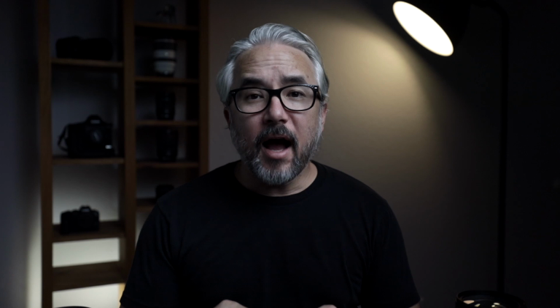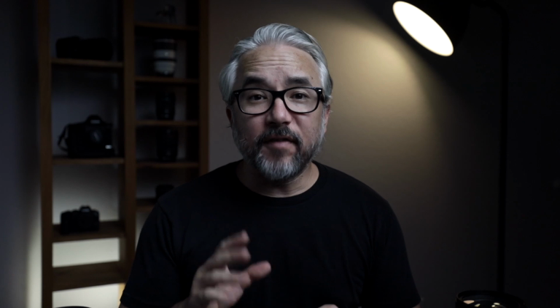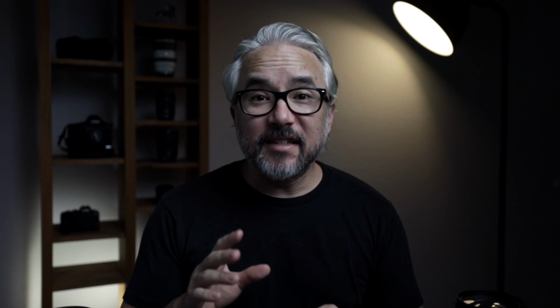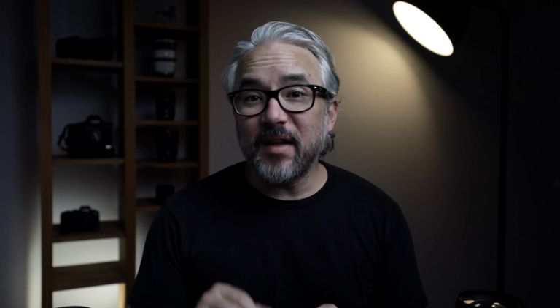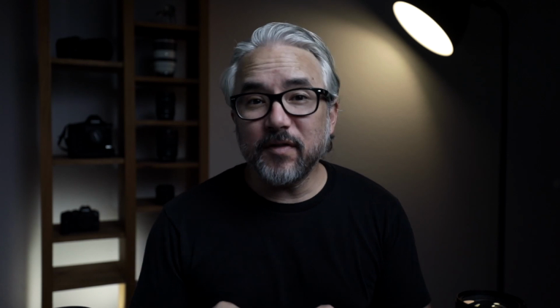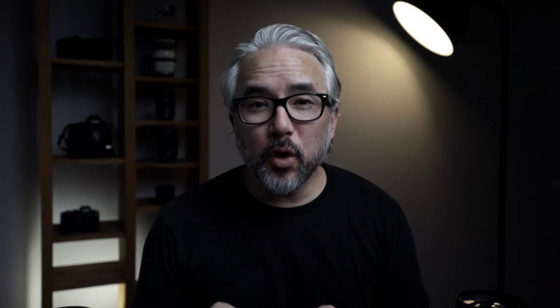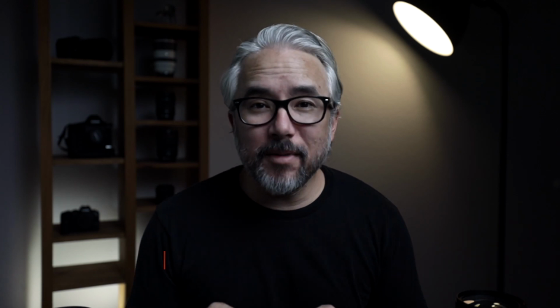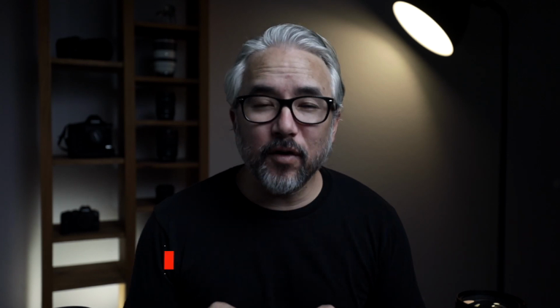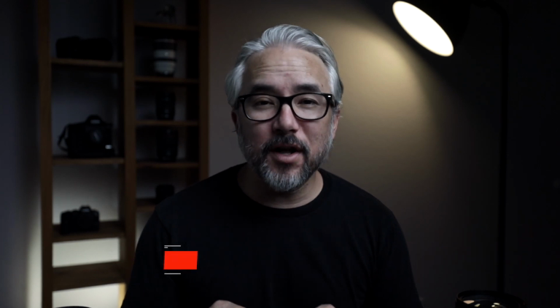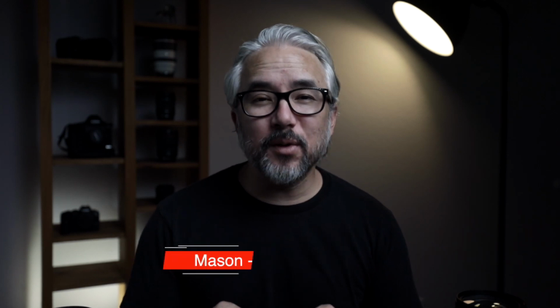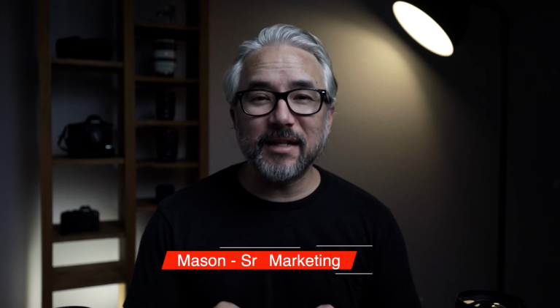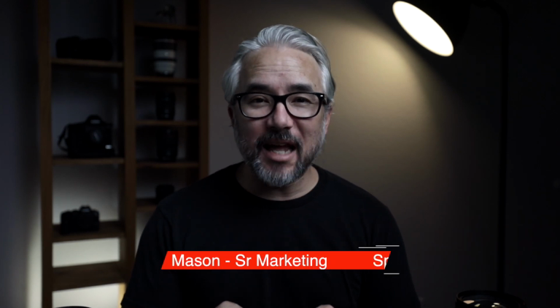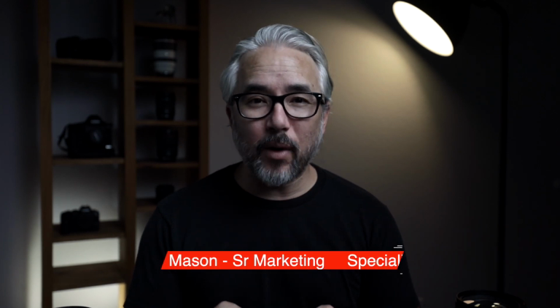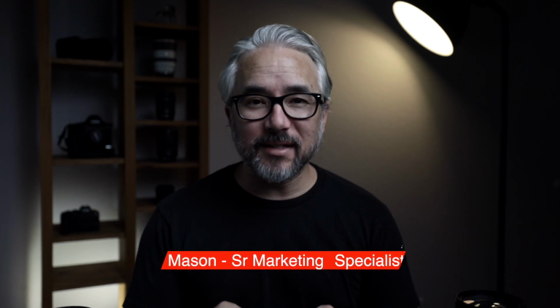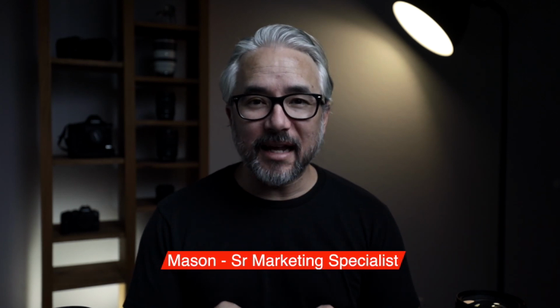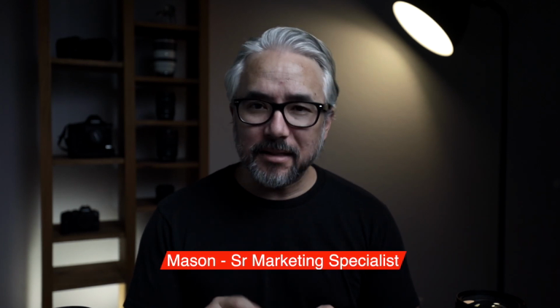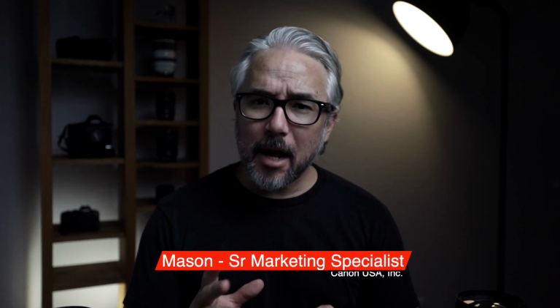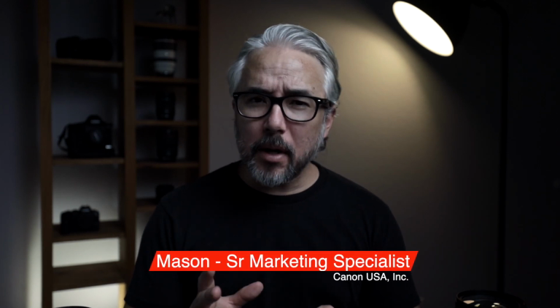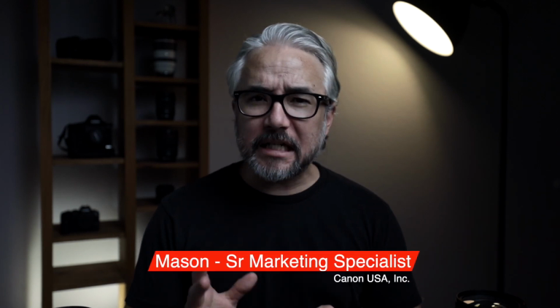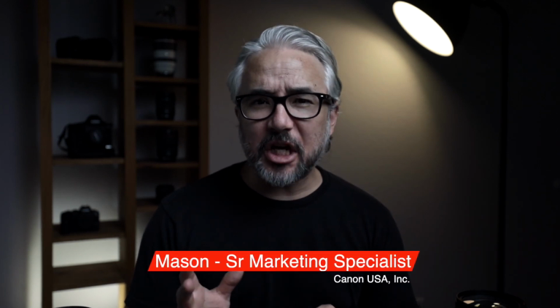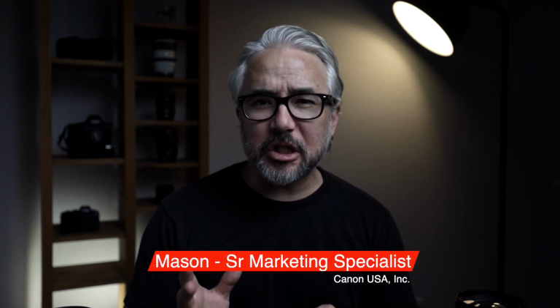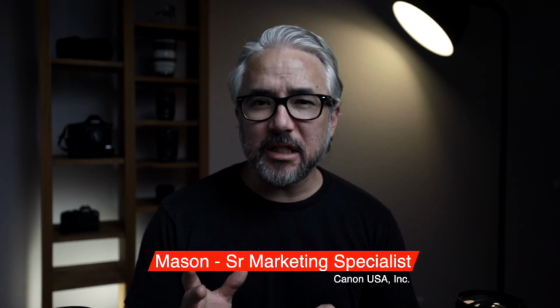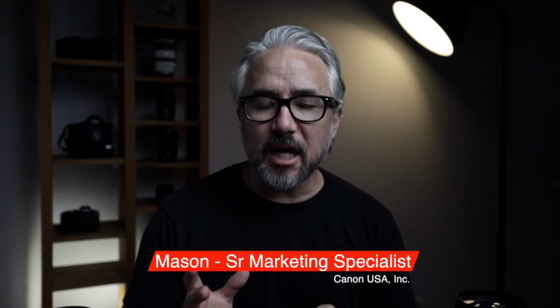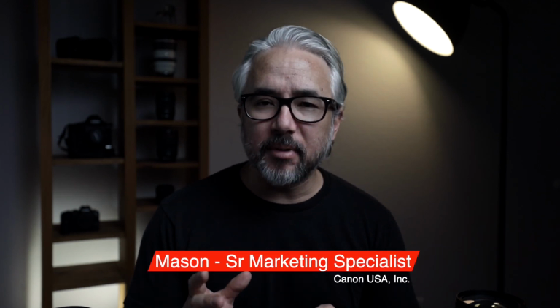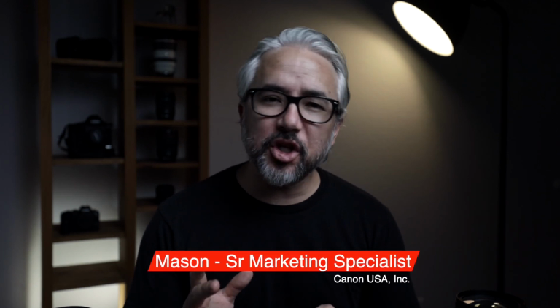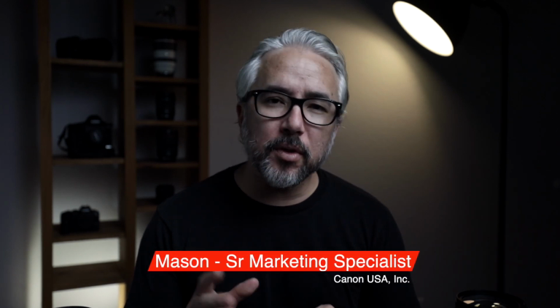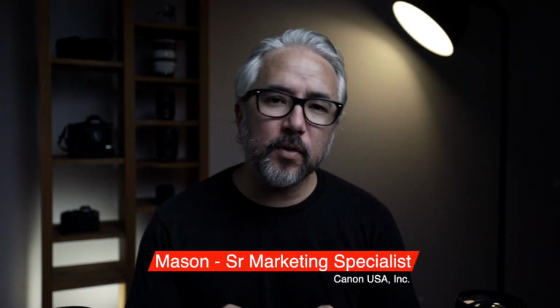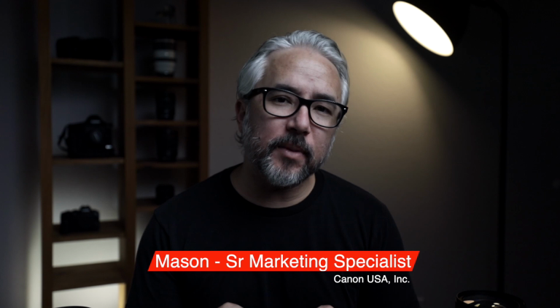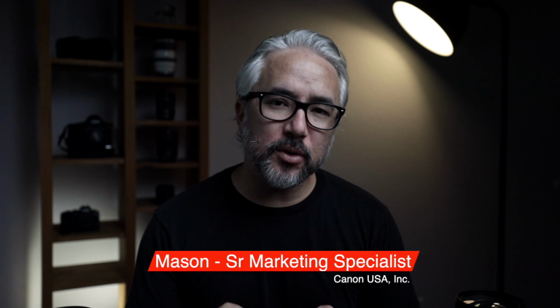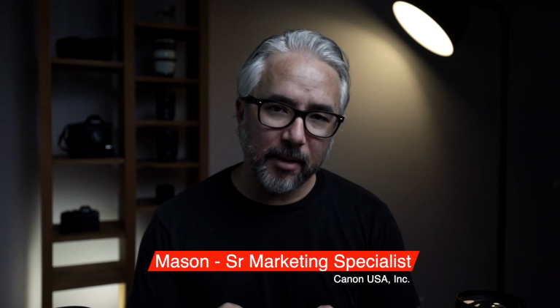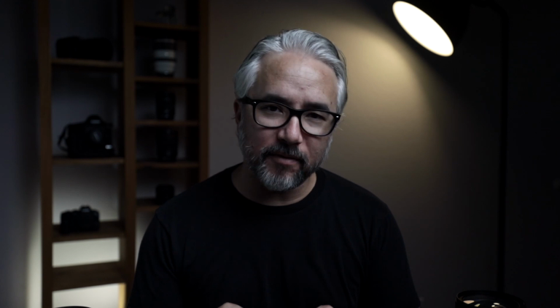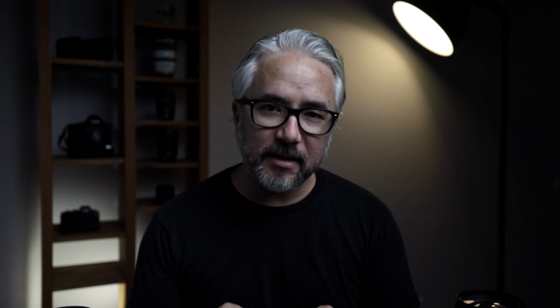Hi friends, and thanks for joining me for another Lensday Wednesday. Today I wanted to change things up and share with you a special type of lens.